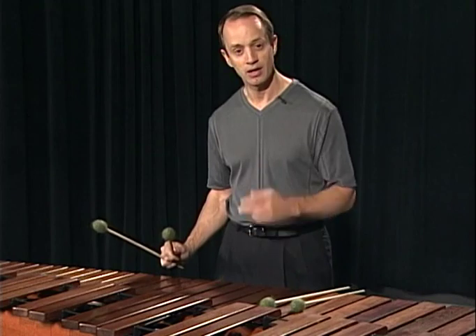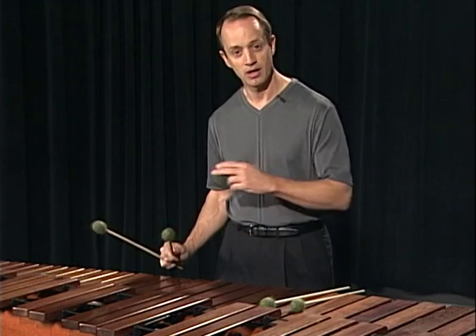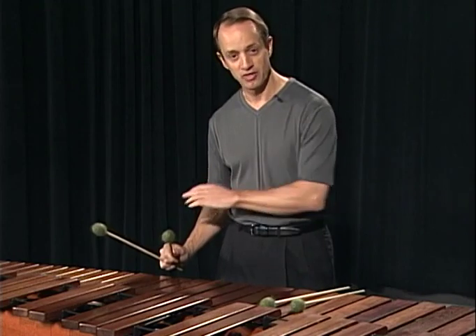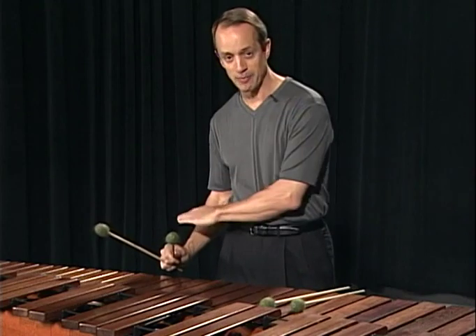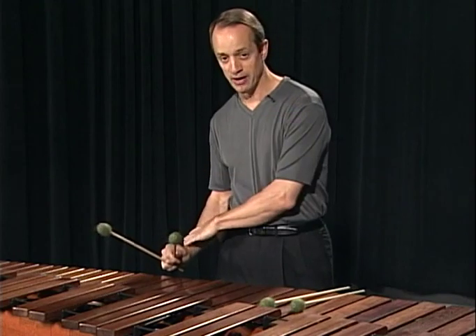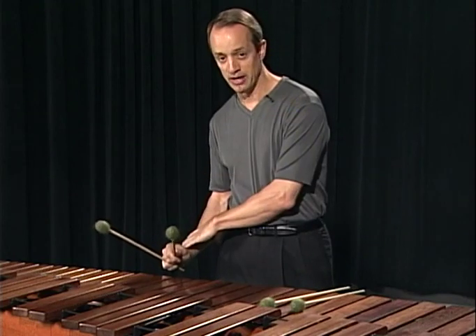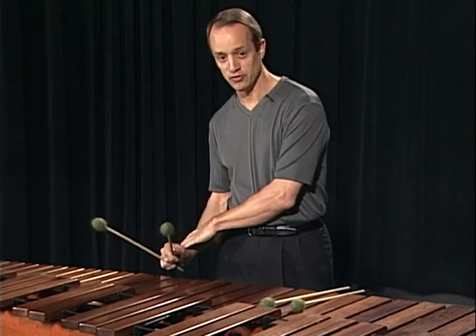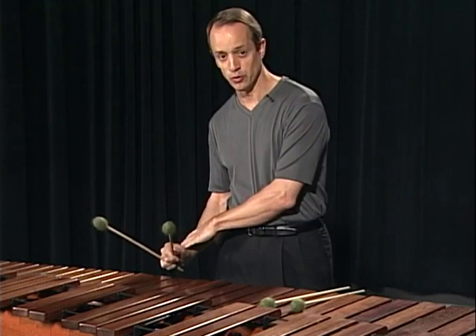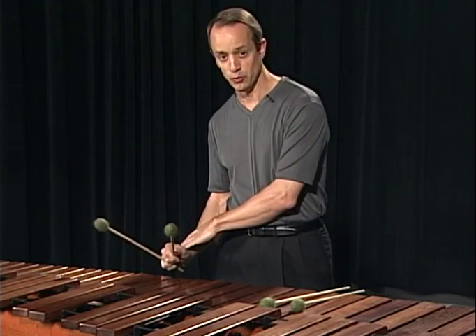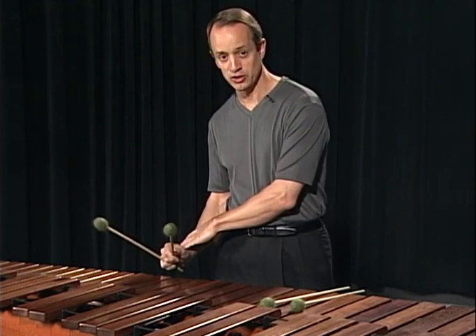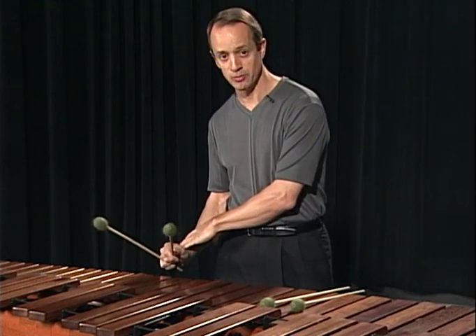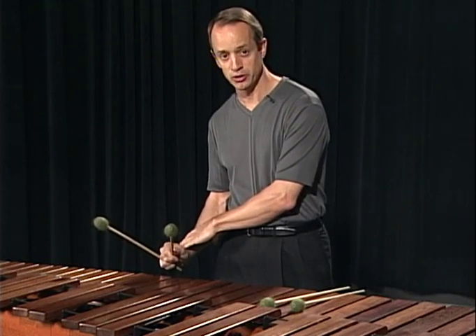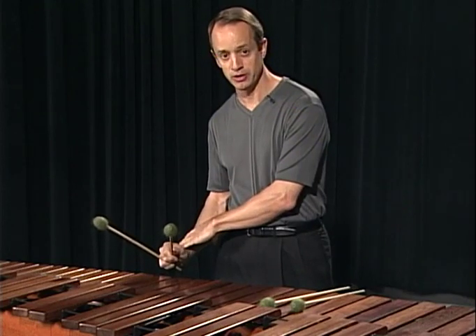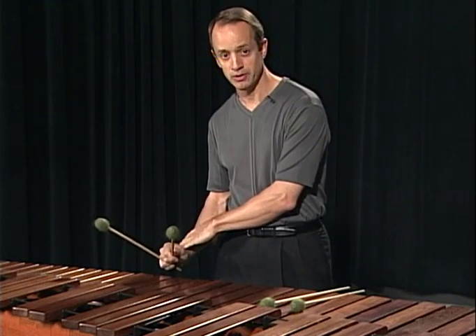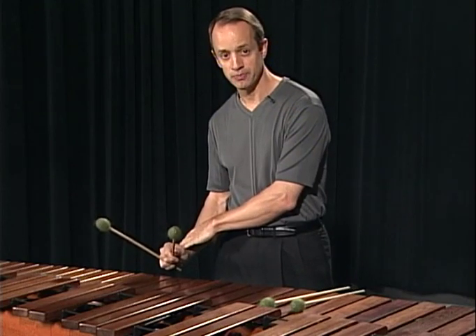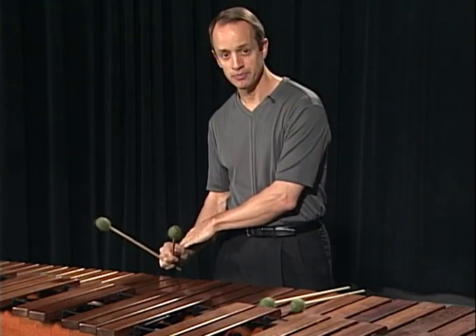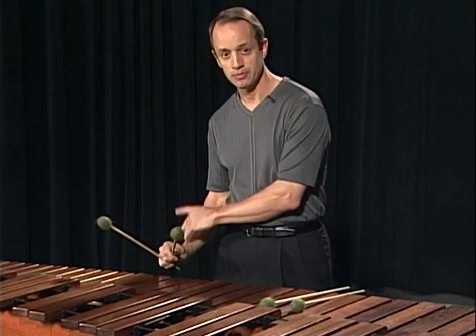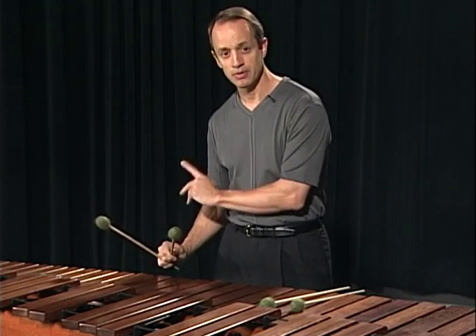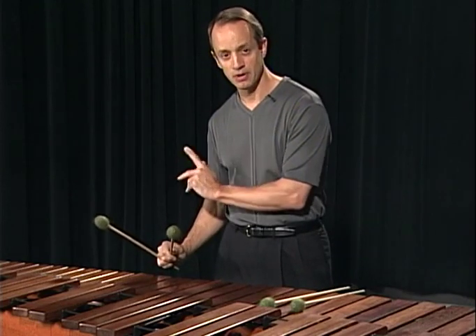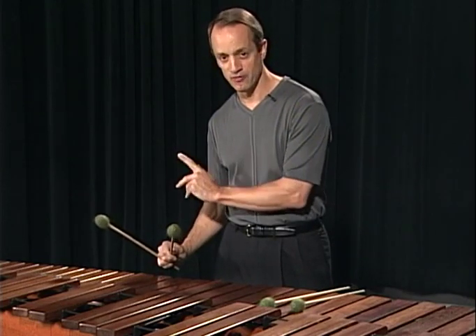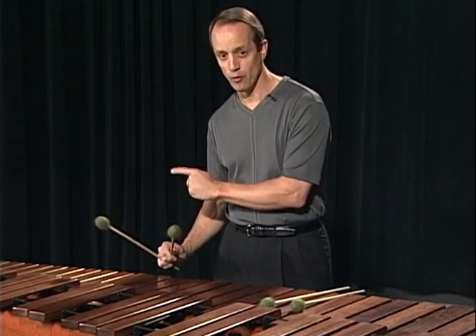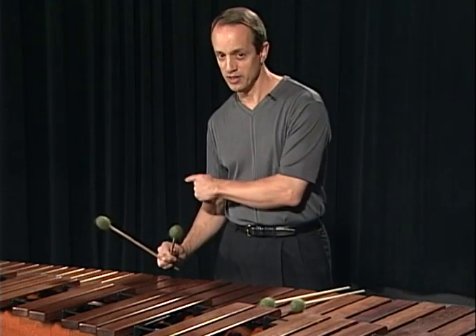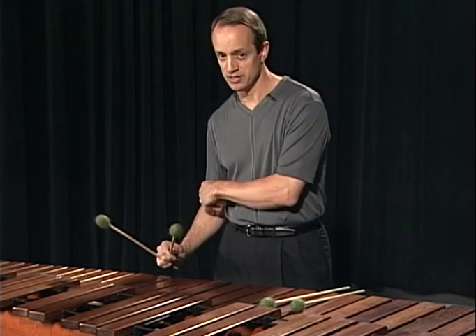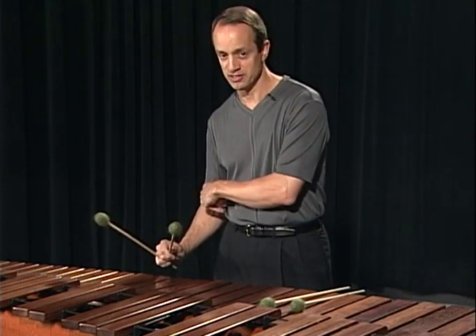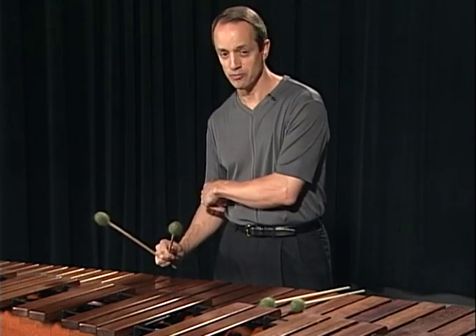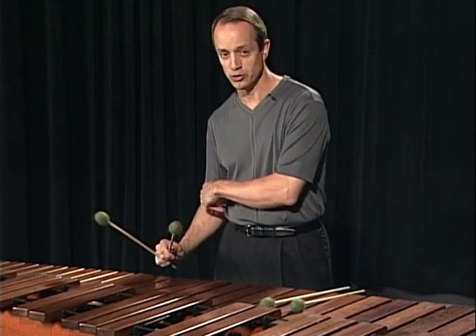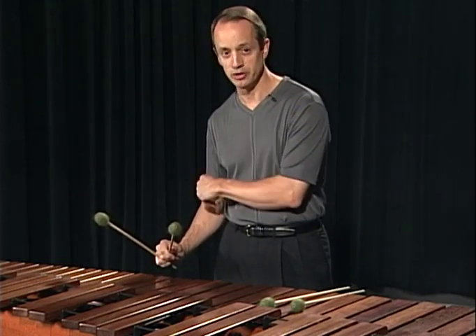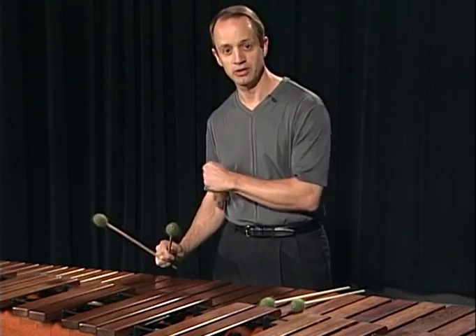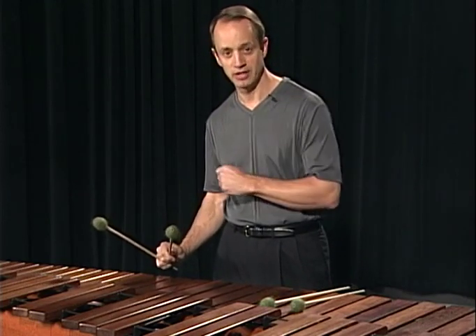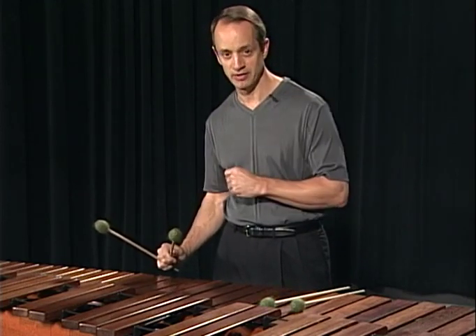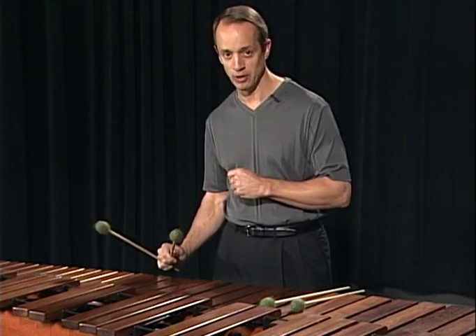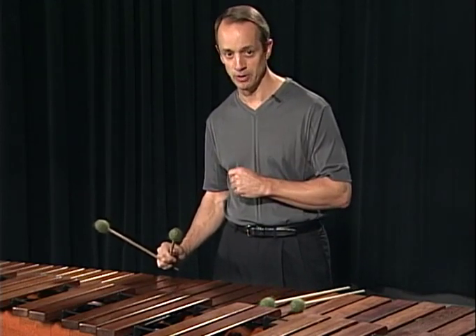Think about a nice fluid wrist motion. Avoid excessive motion in the elbow.